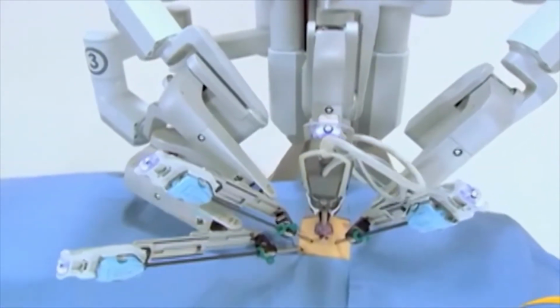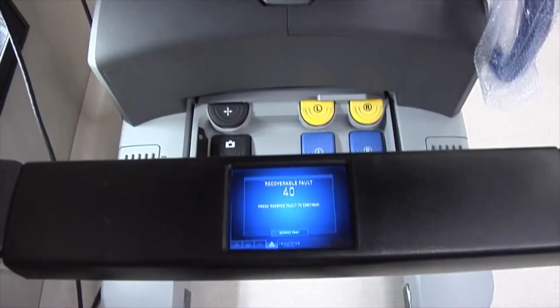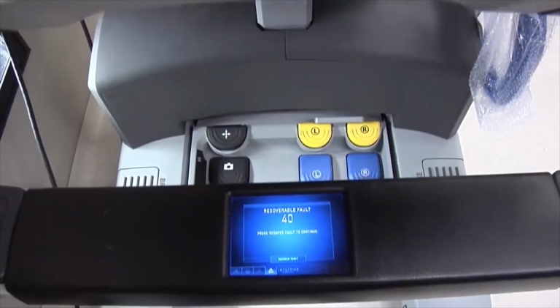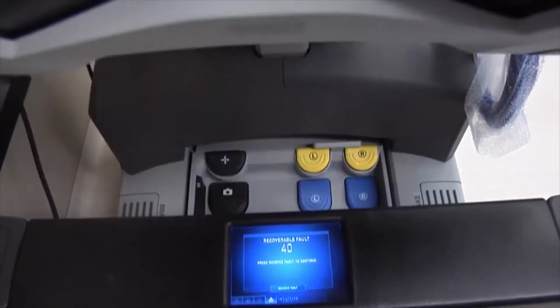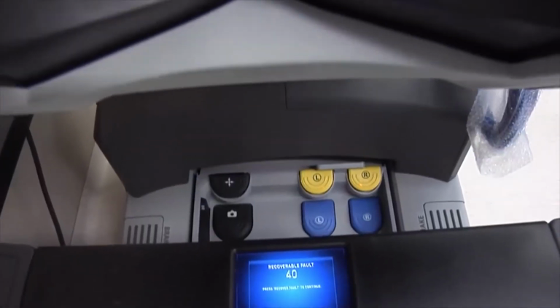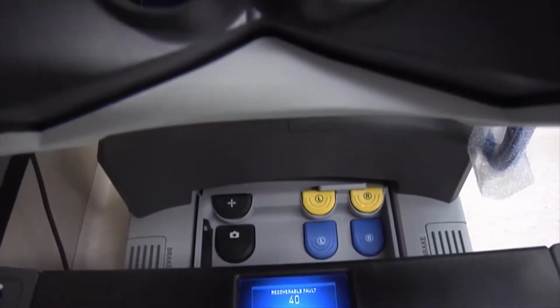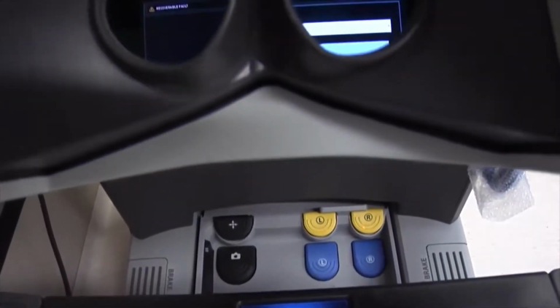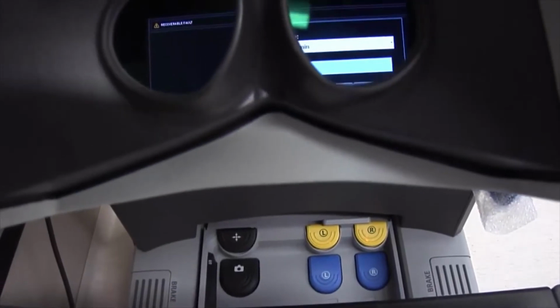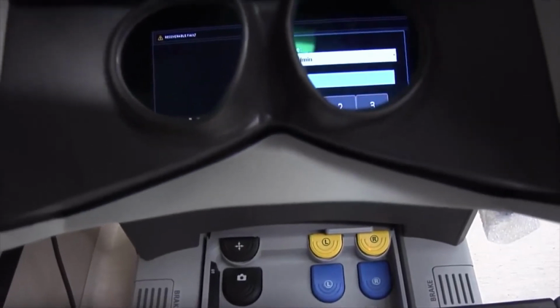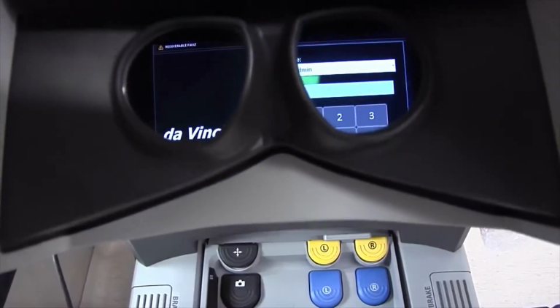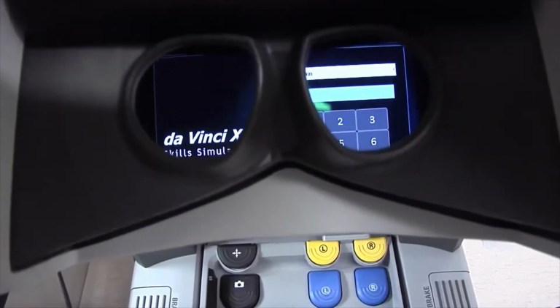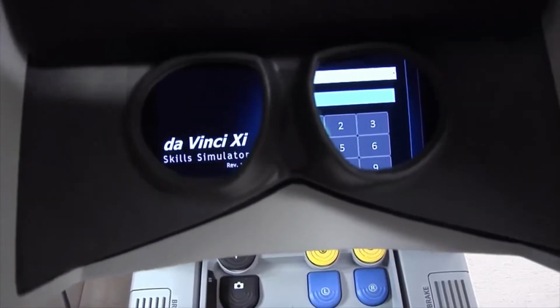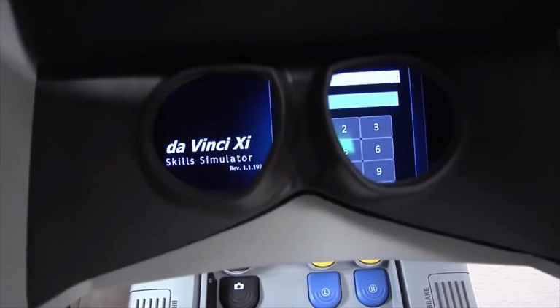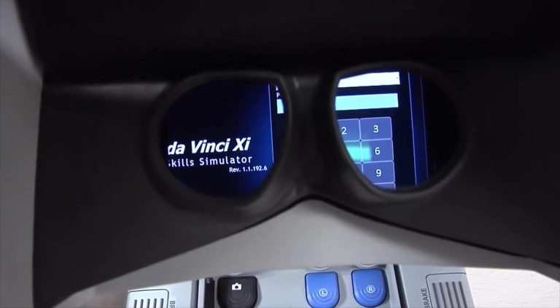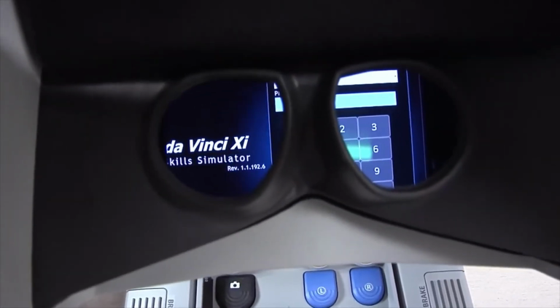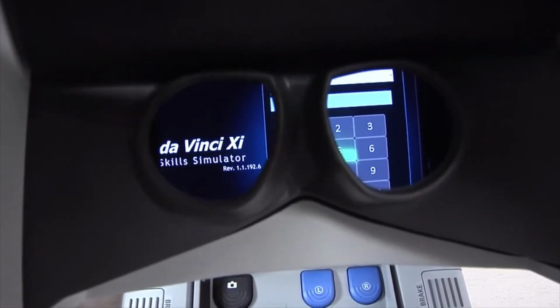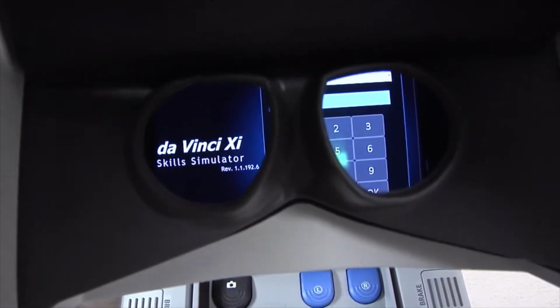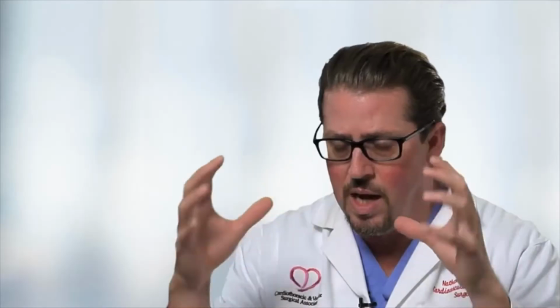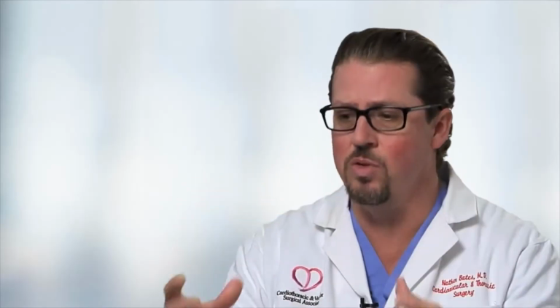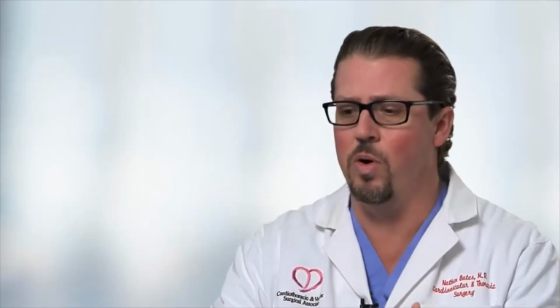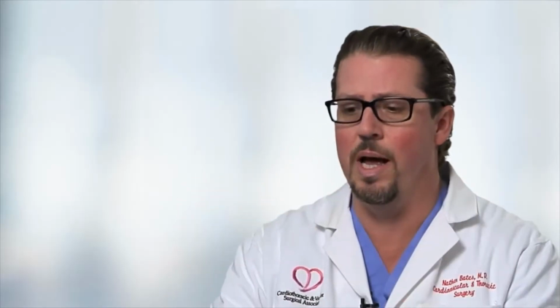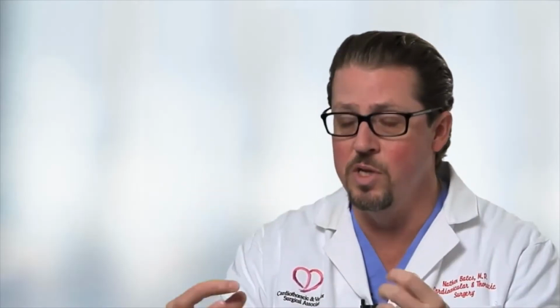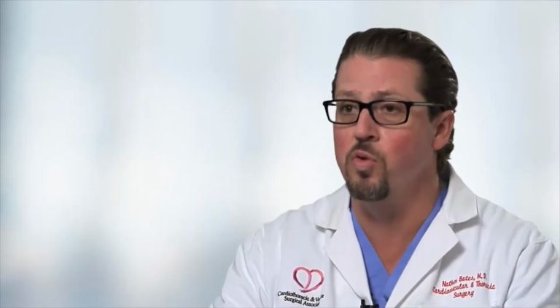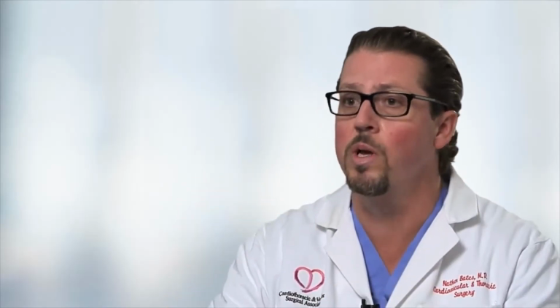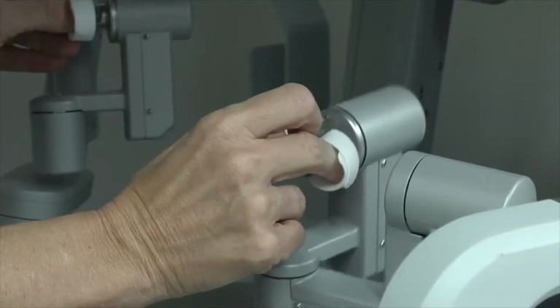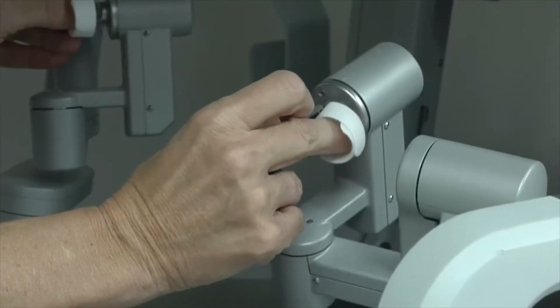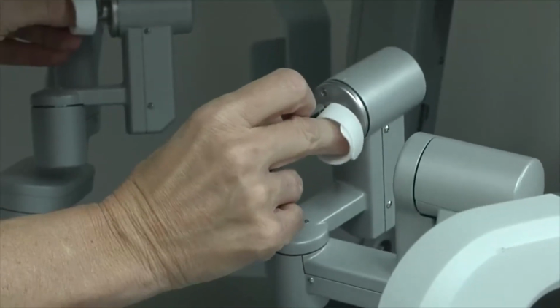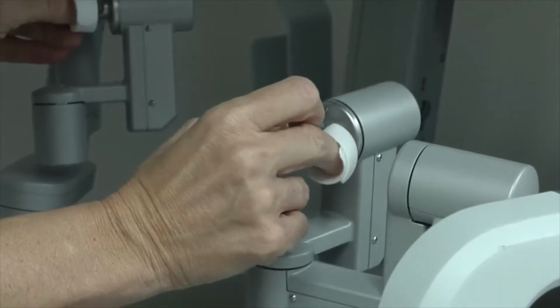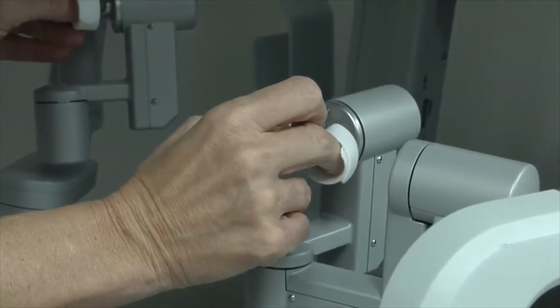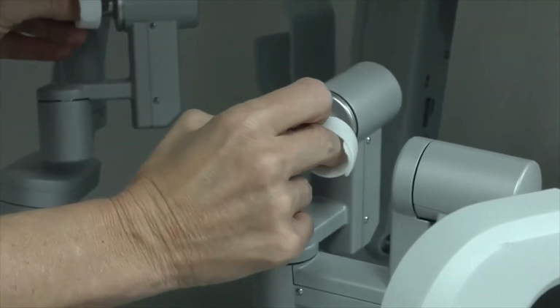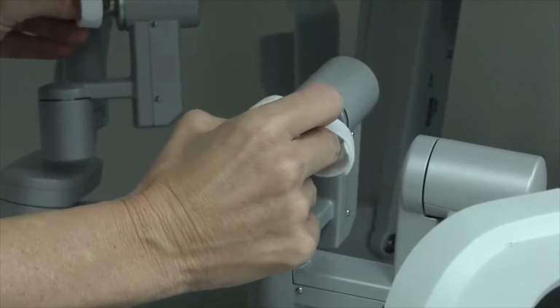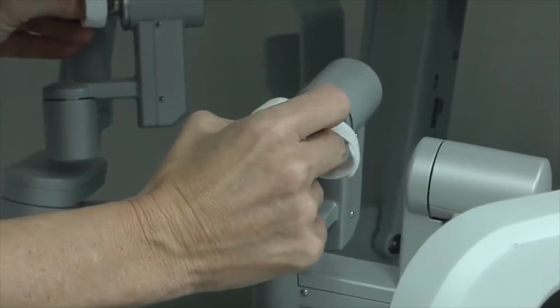I'm over at the console in the corner, looking through the console, and I'm controlling the robot inside the patient.